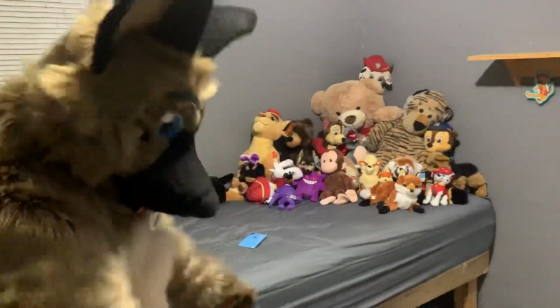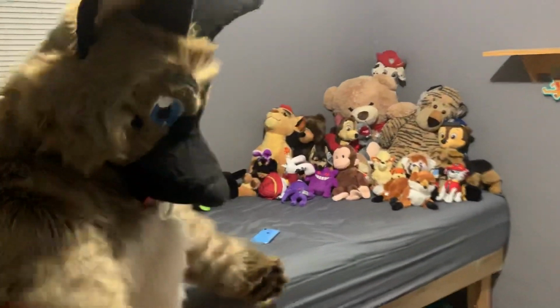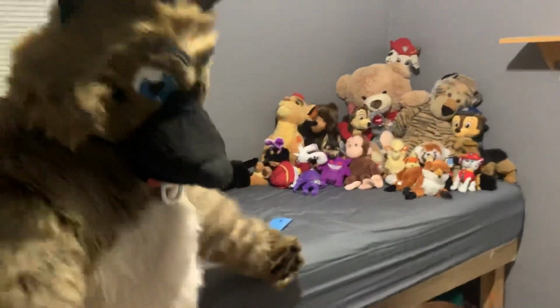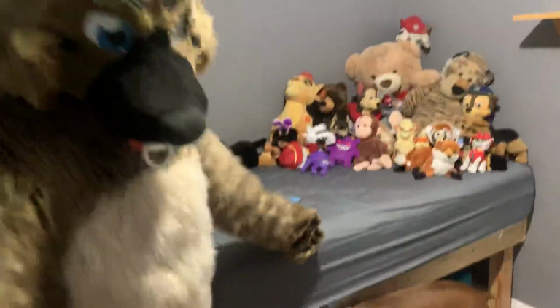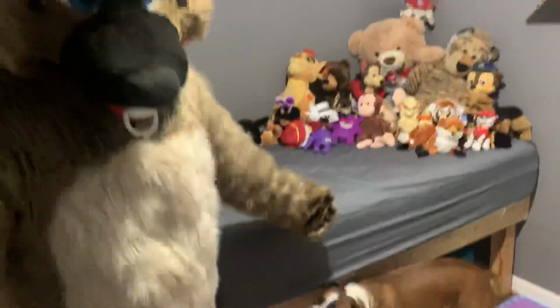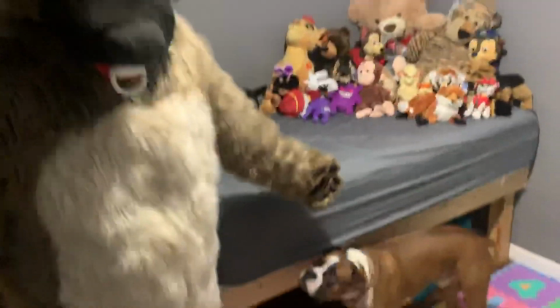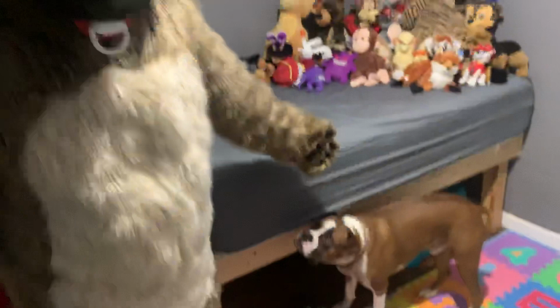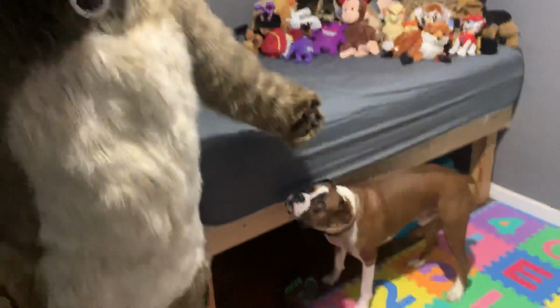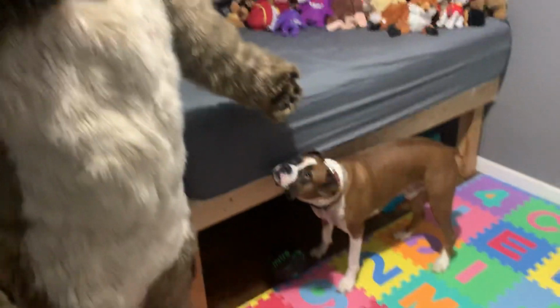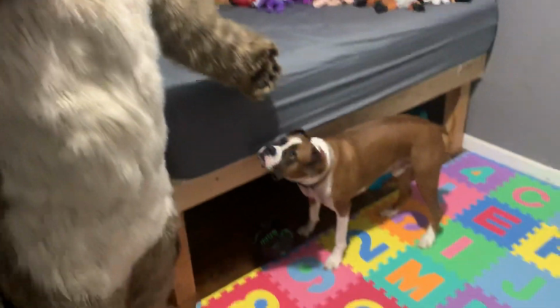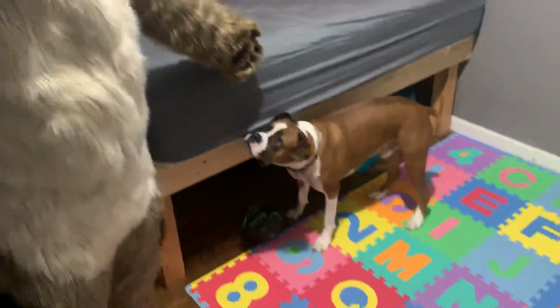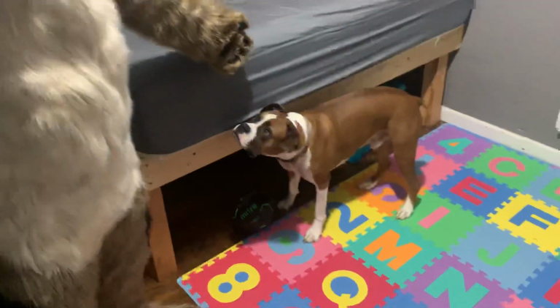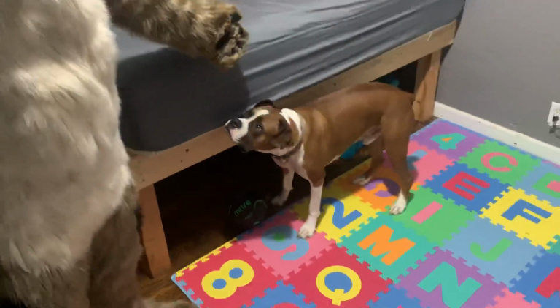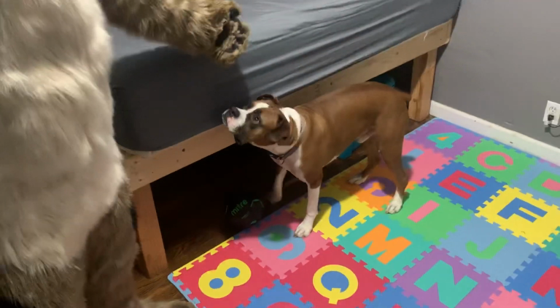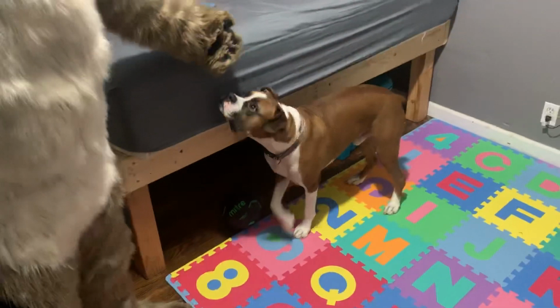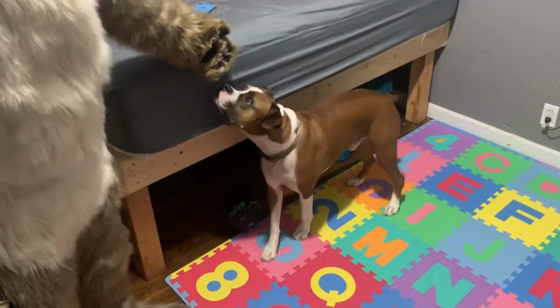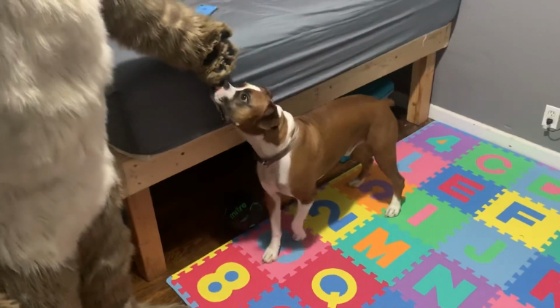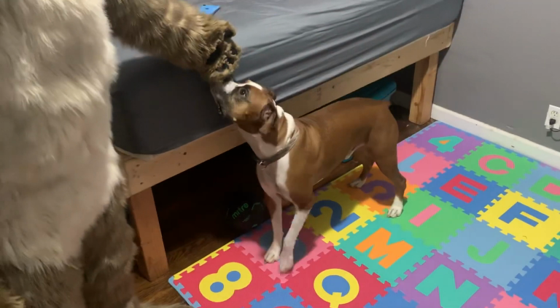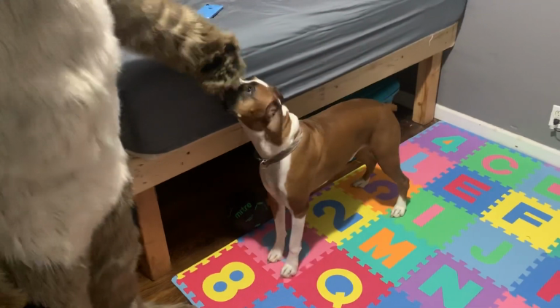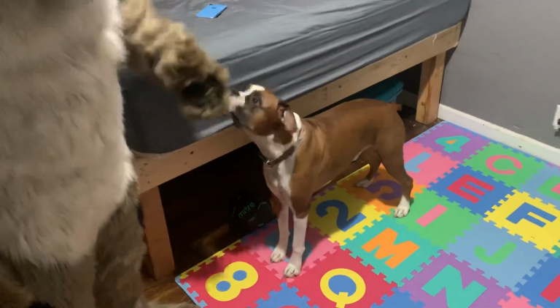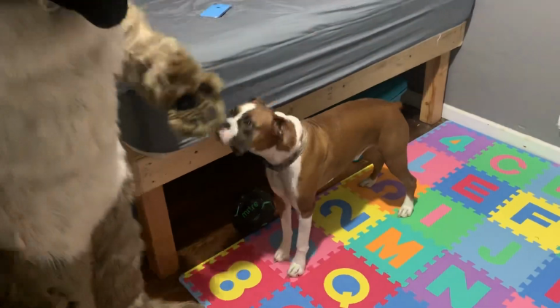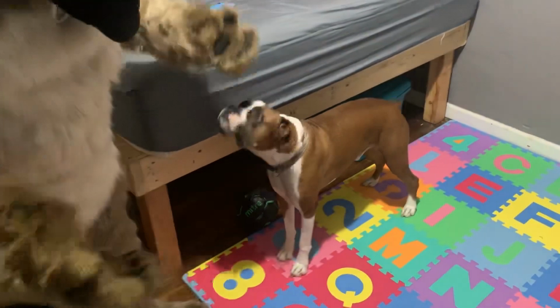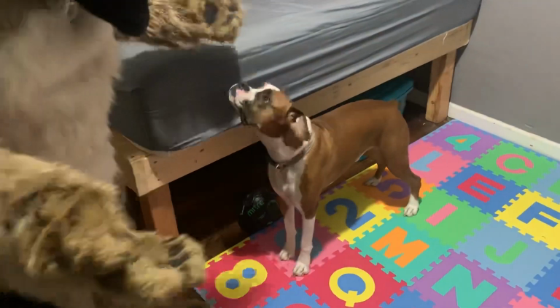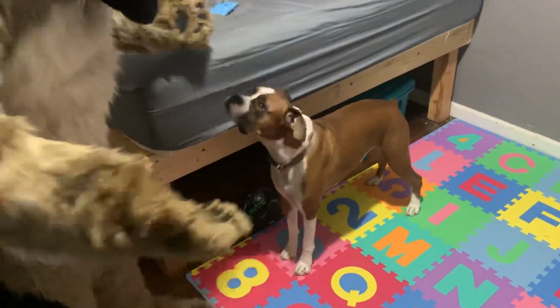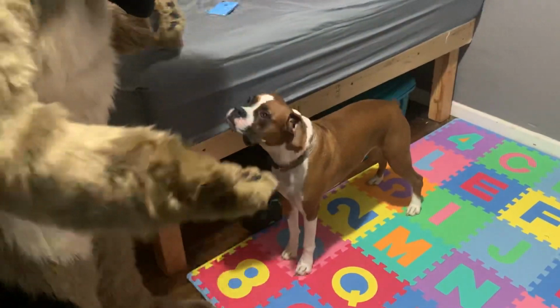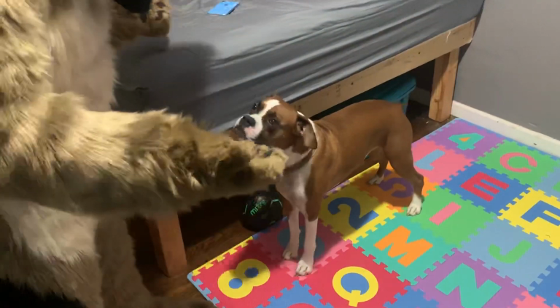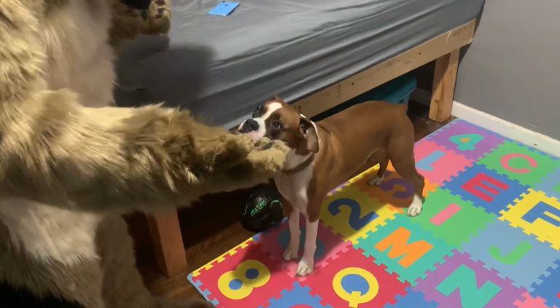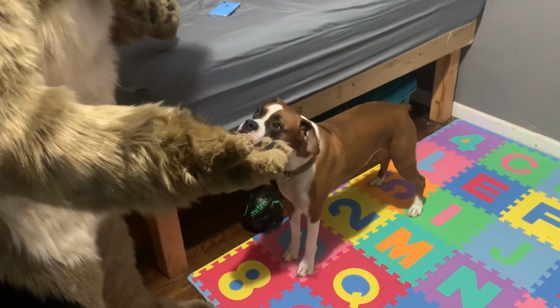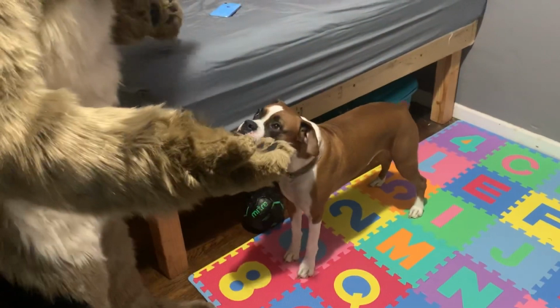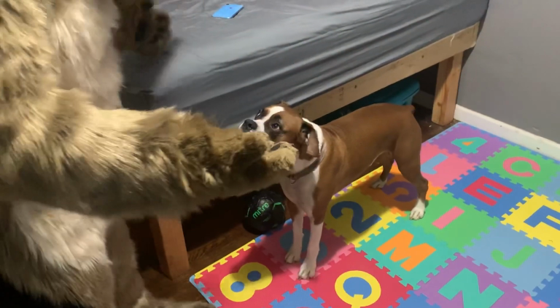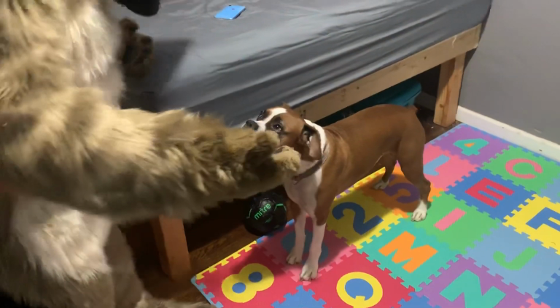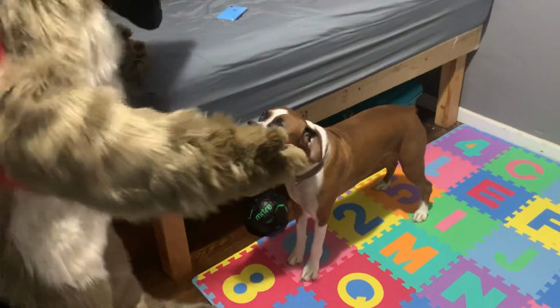Doggo just enjoys coming to the room. I don't know why — he just likes to come to the room. Don't you, Doggo?